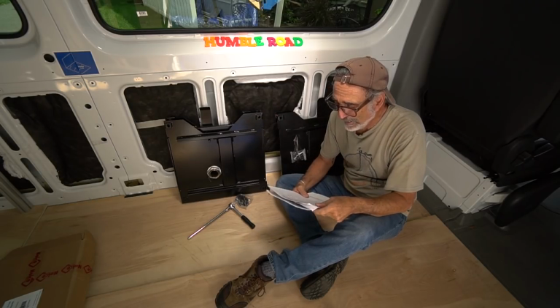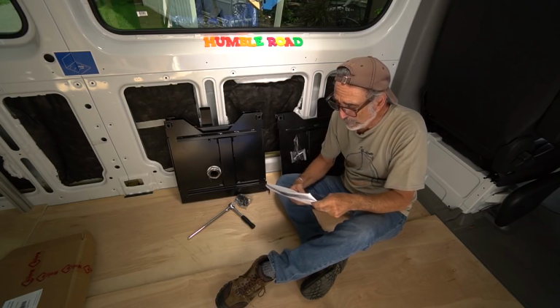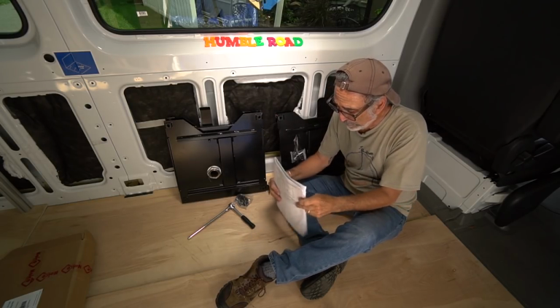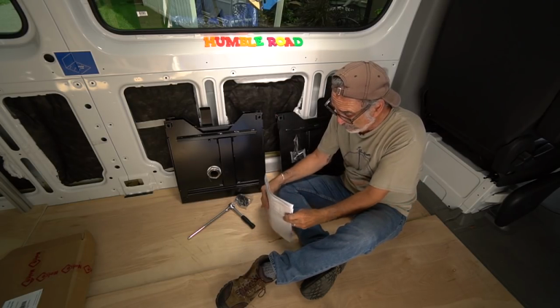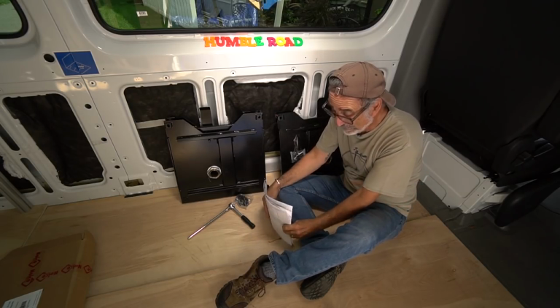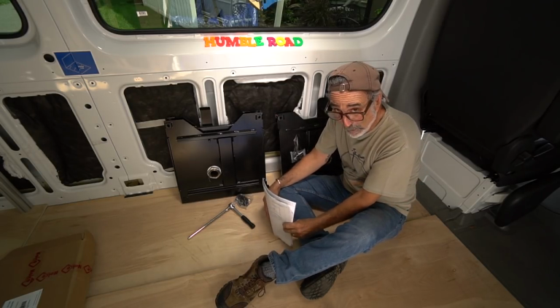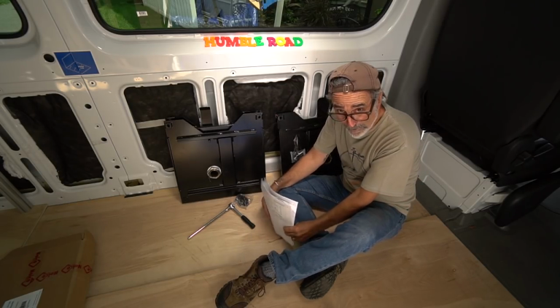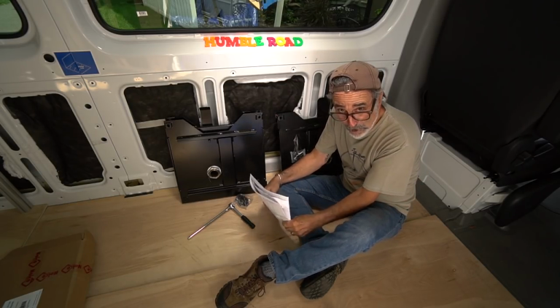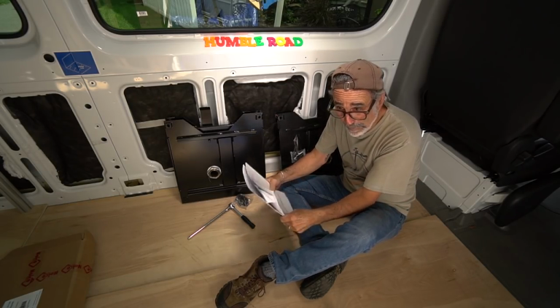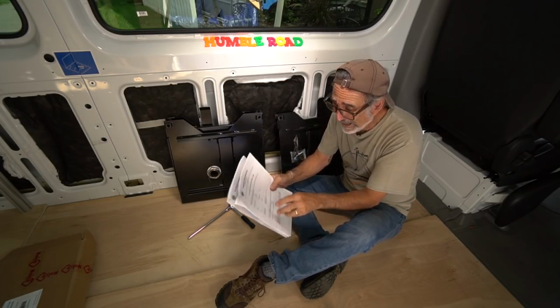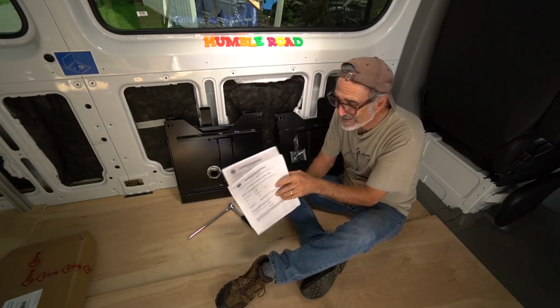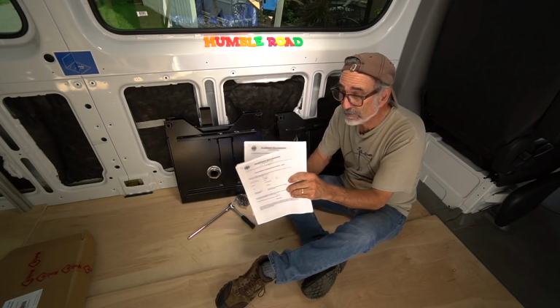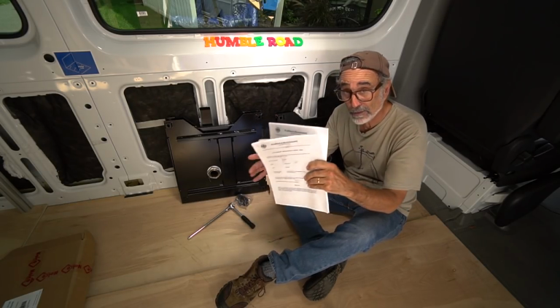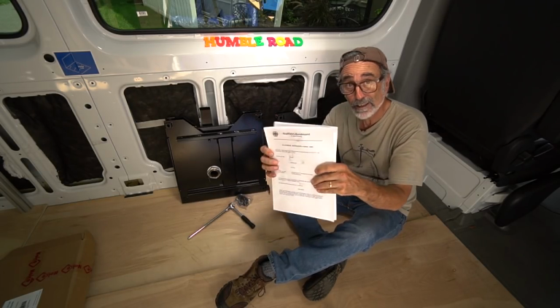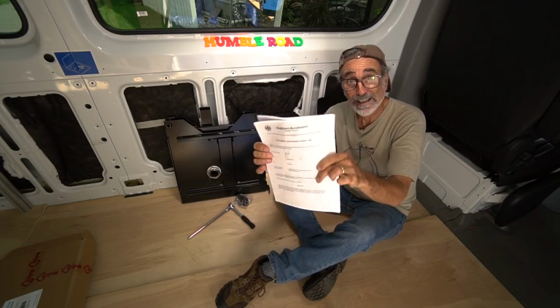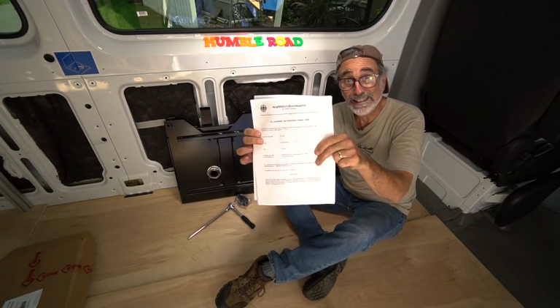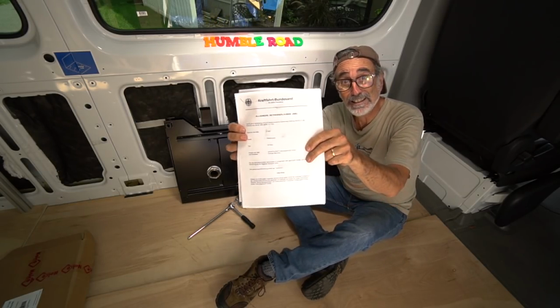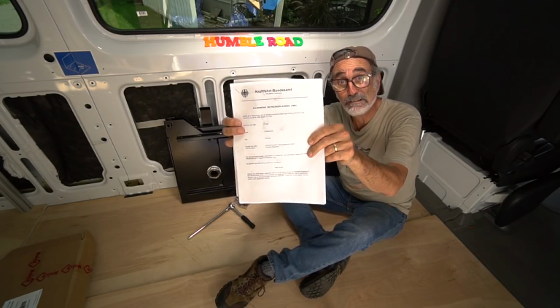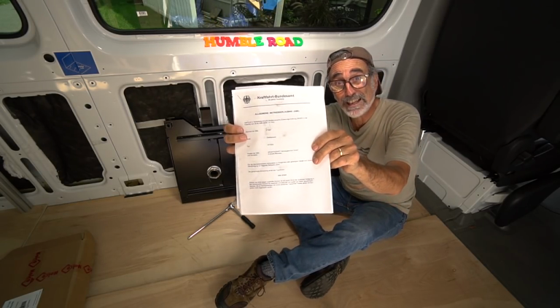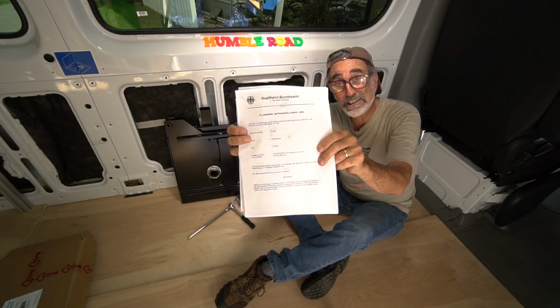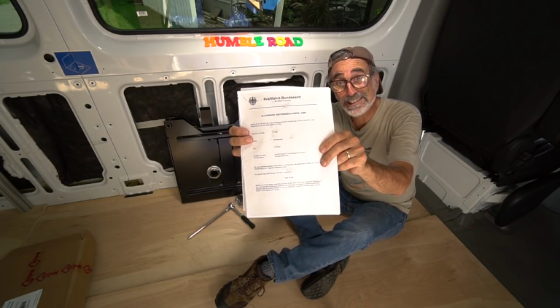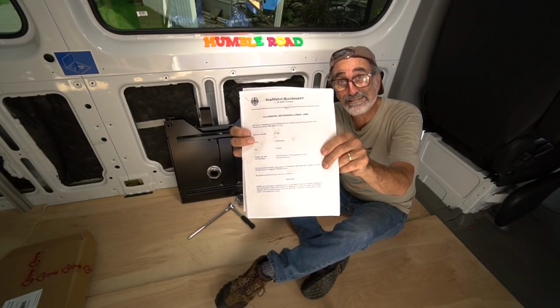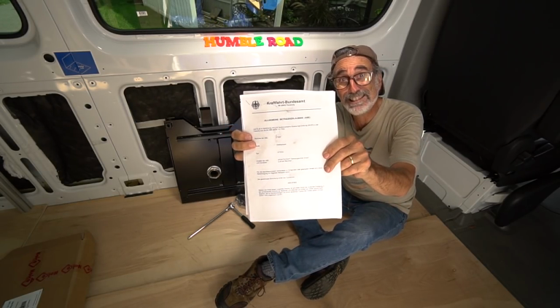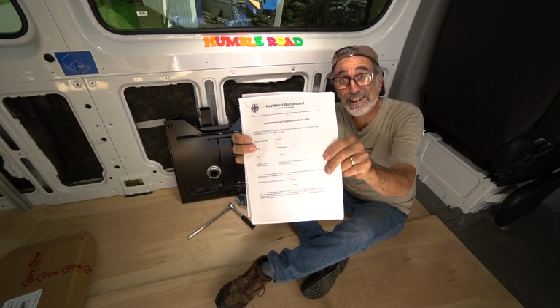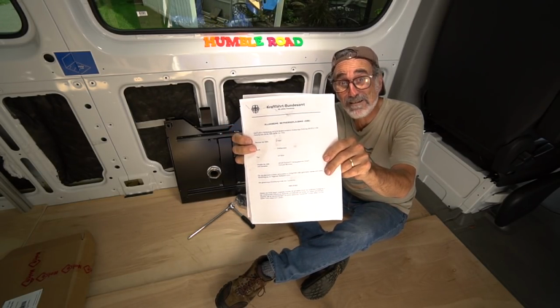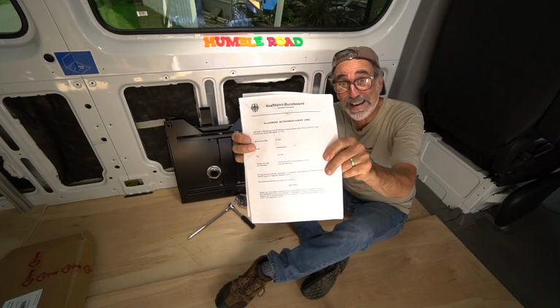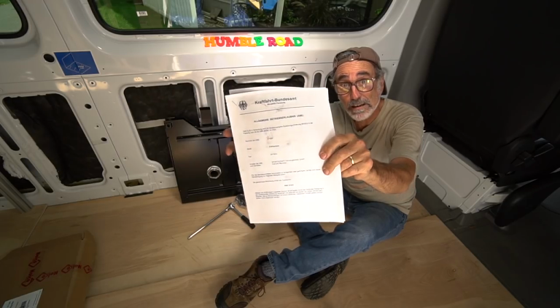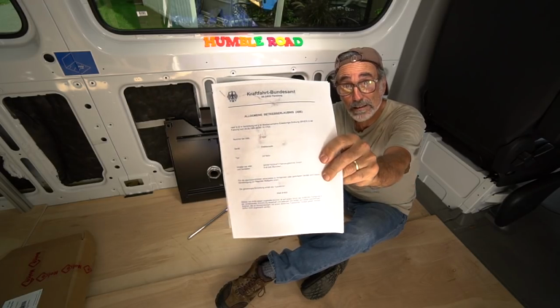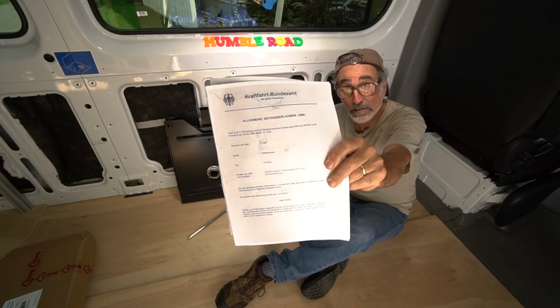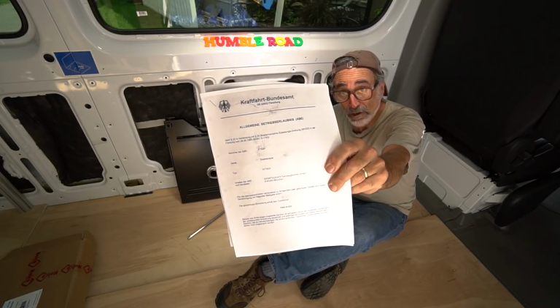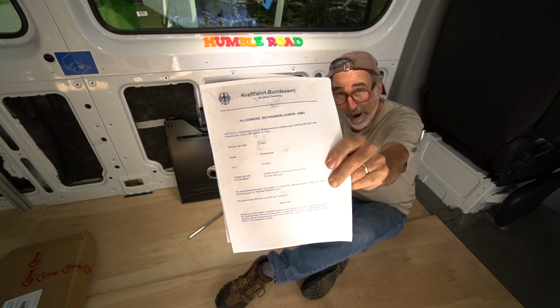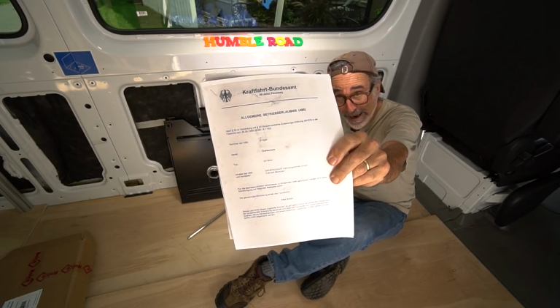We want to know what 'Schmatt' means — the directions are in German!